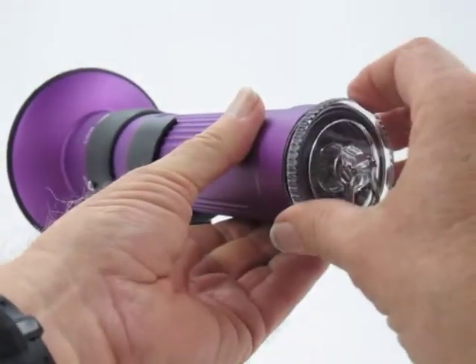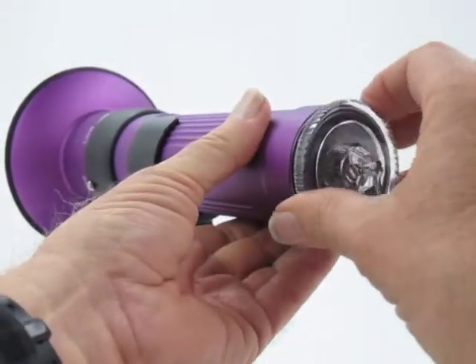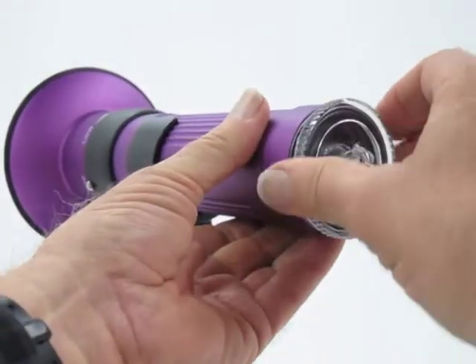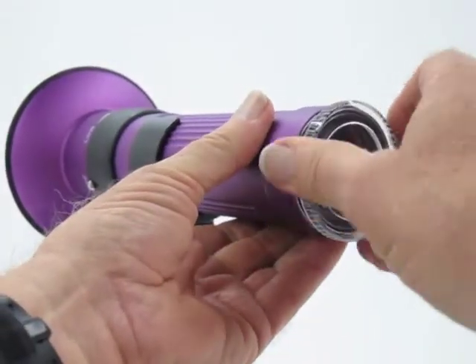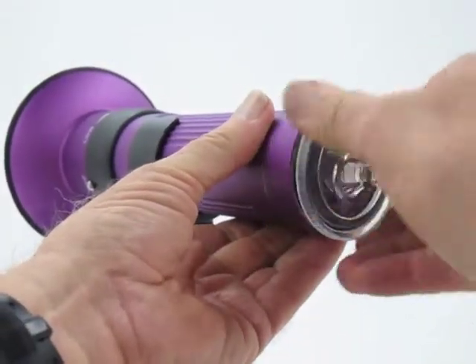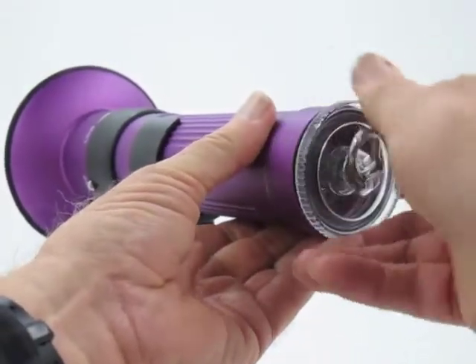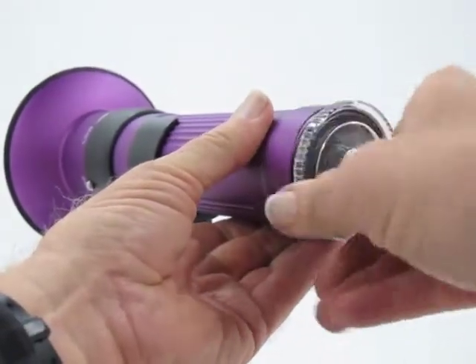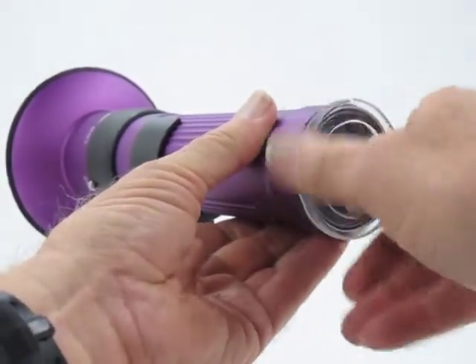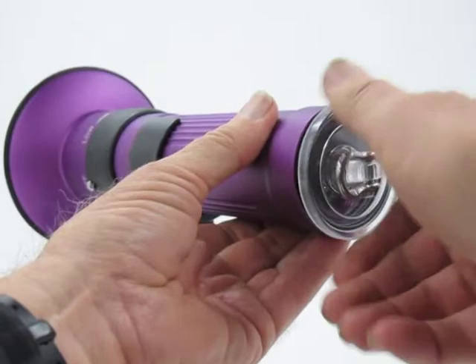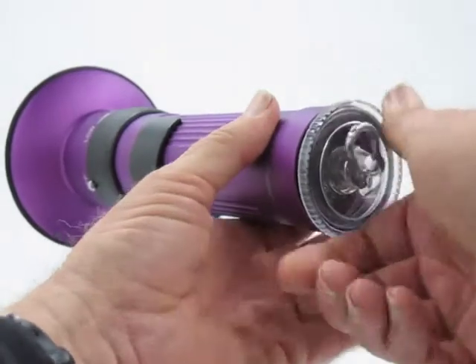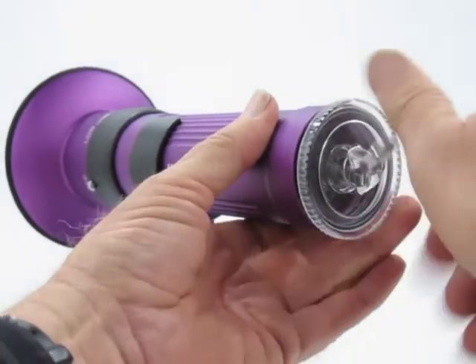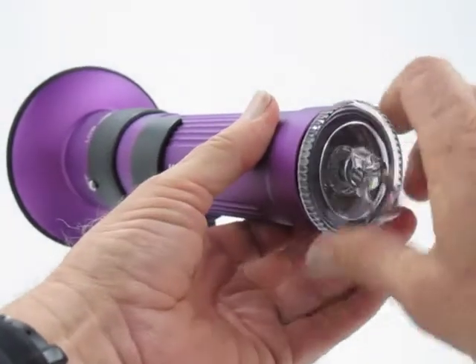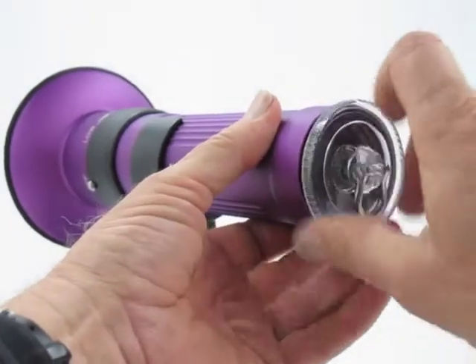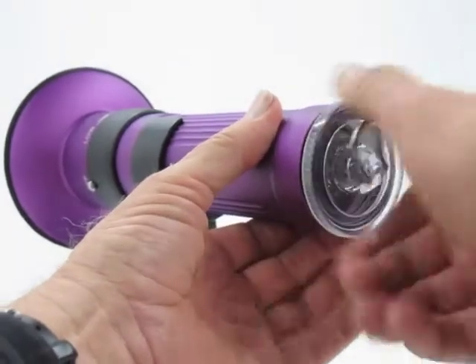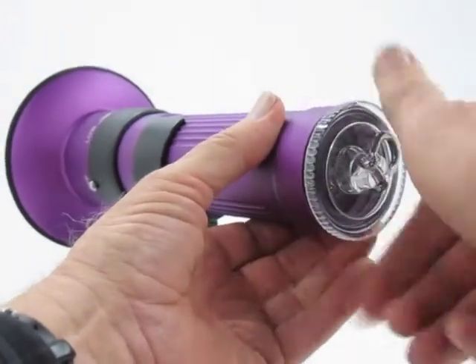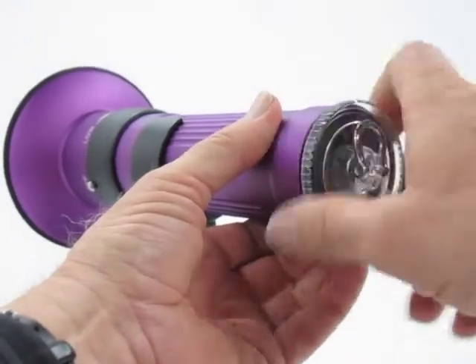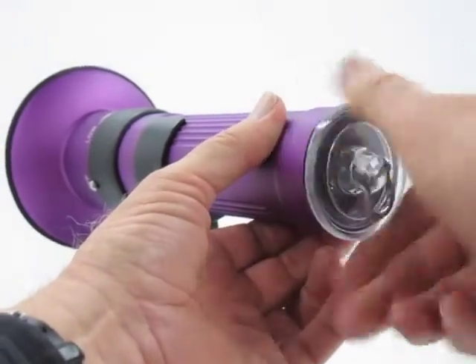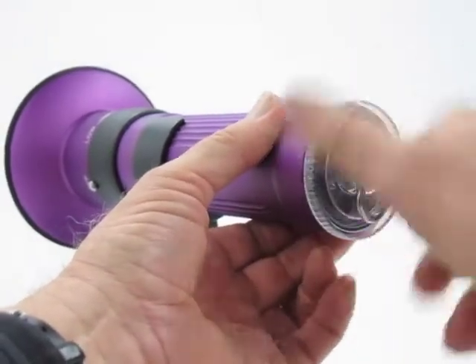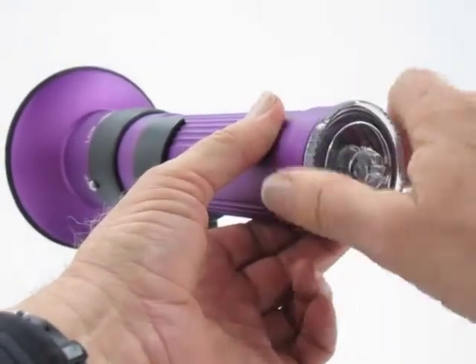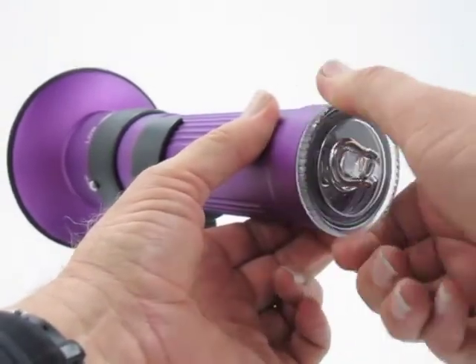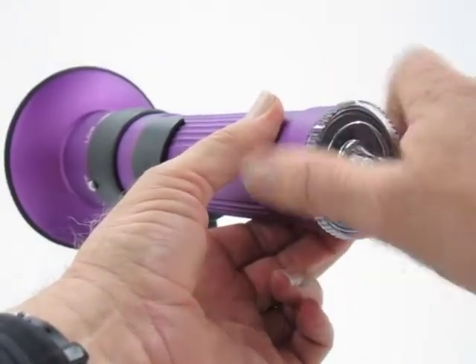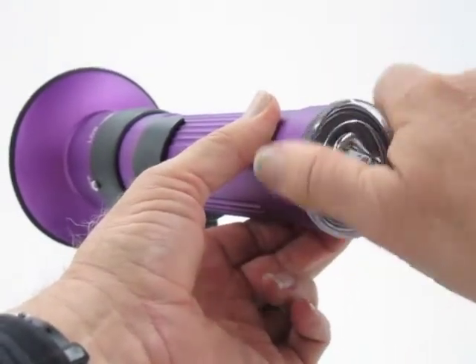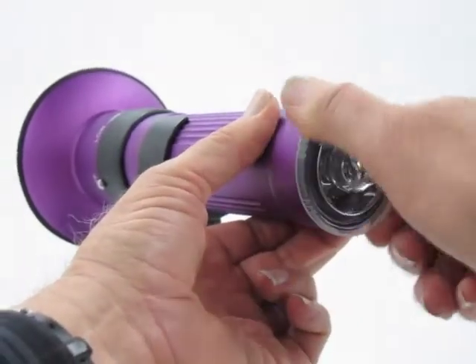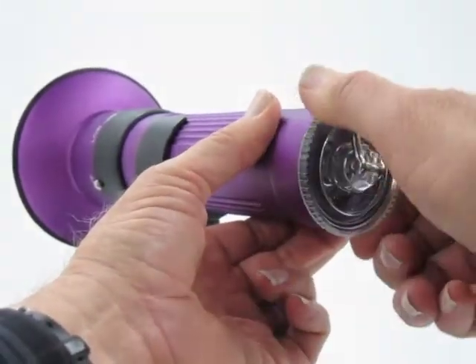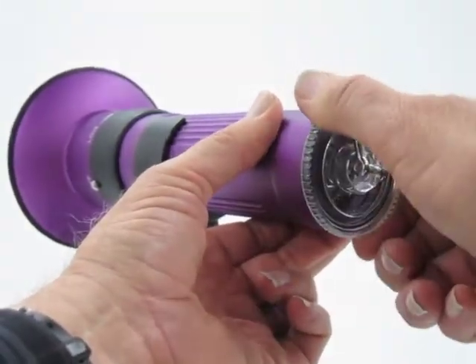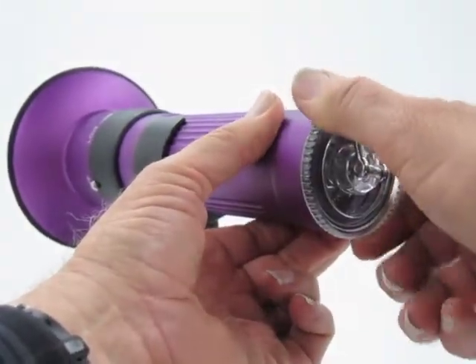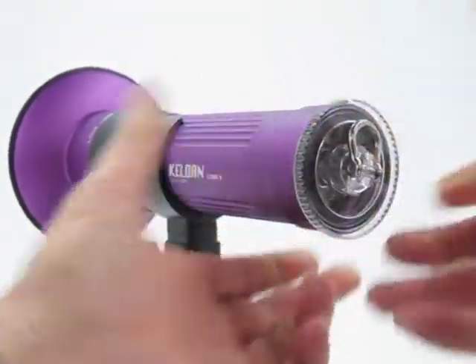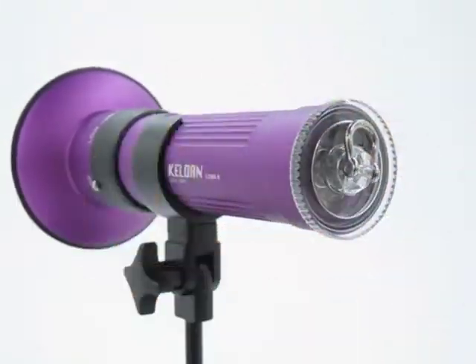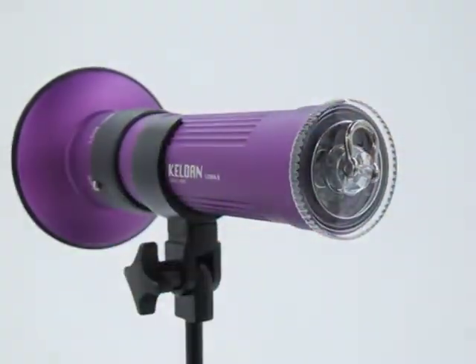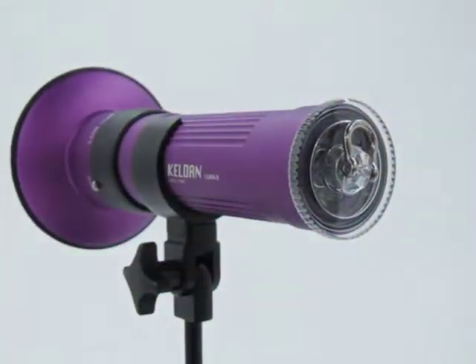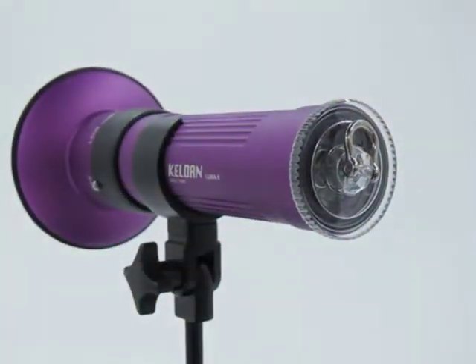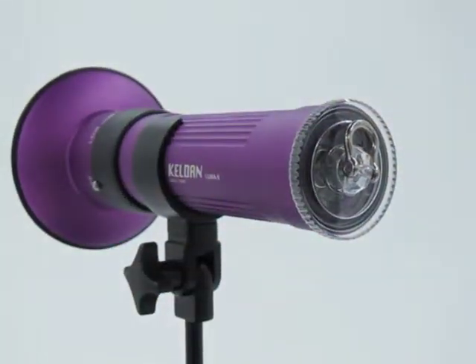Take your rear cap, screw it in, and you're done. That's all it takes.